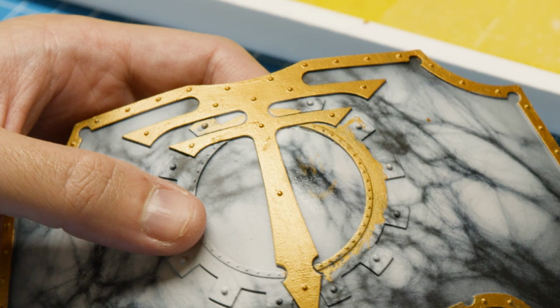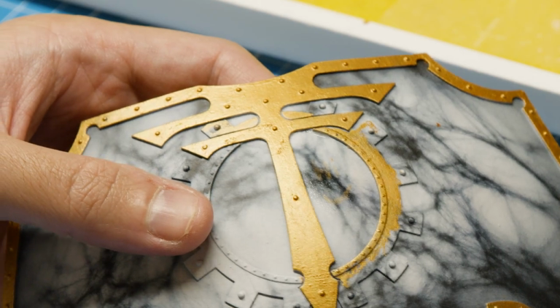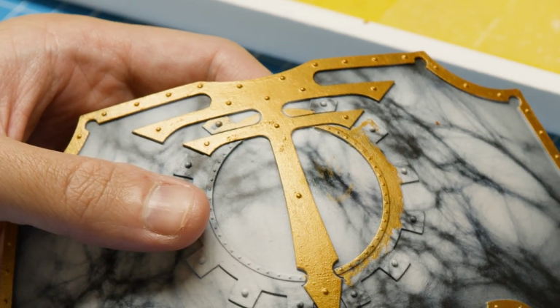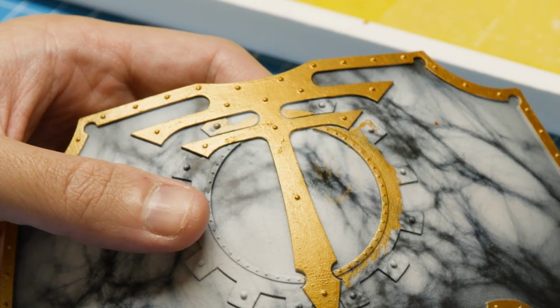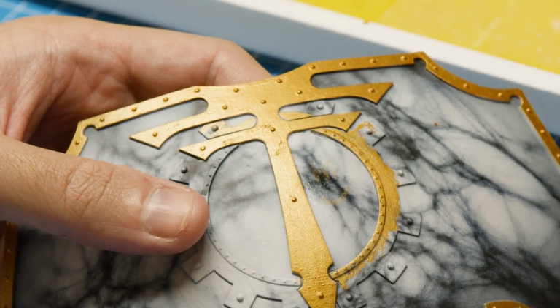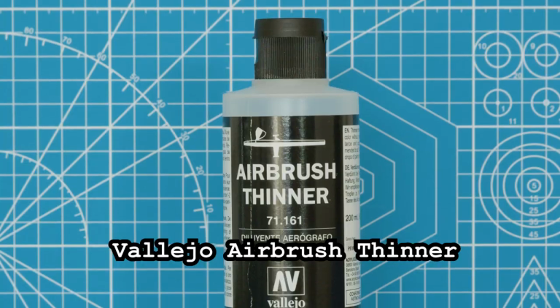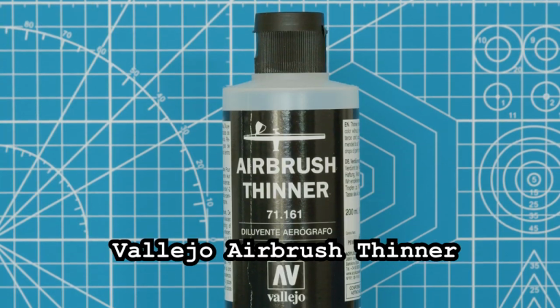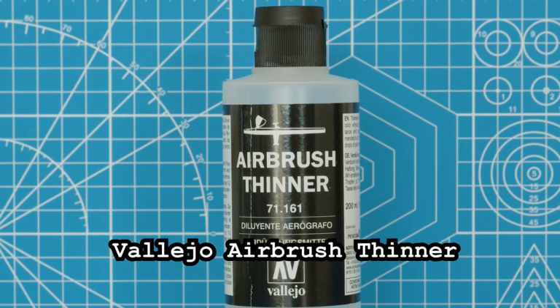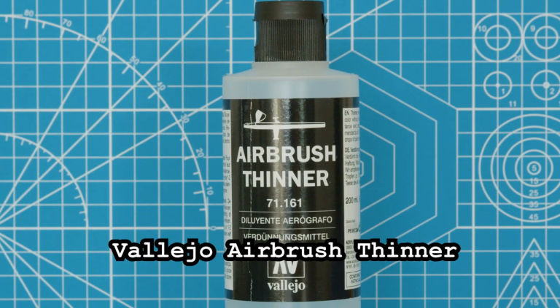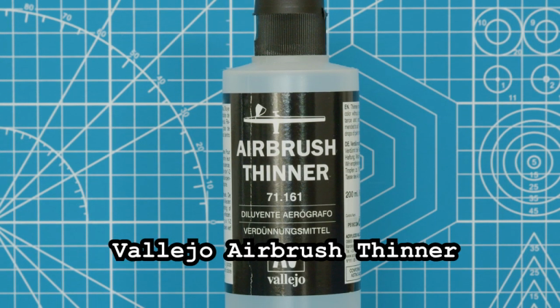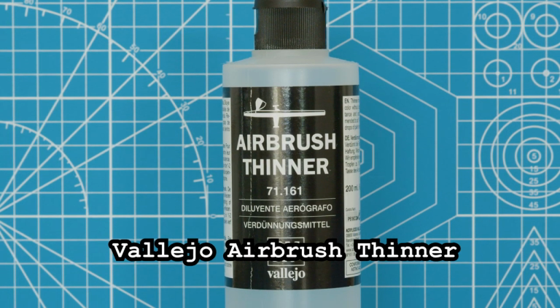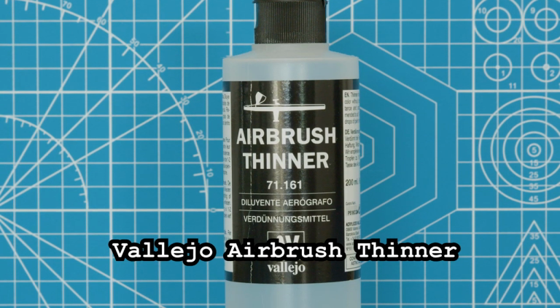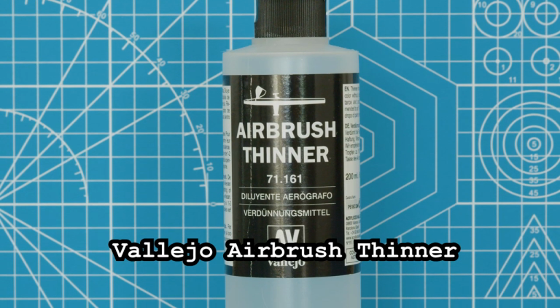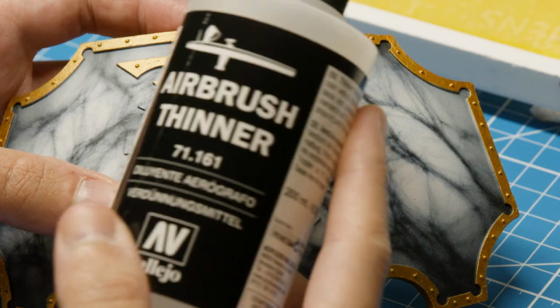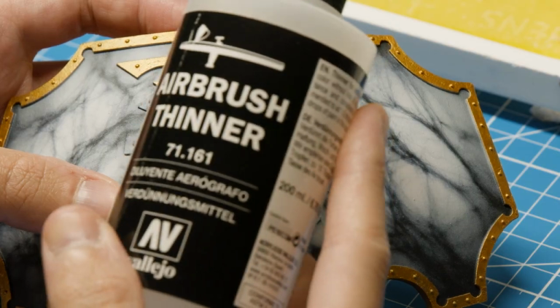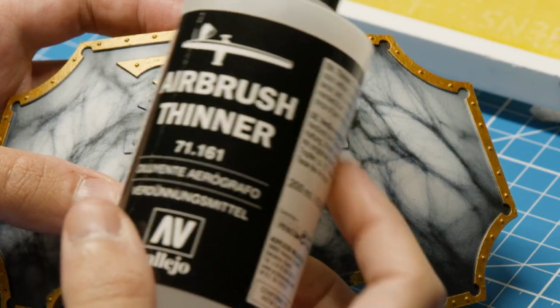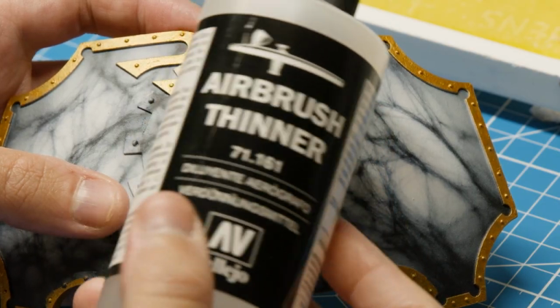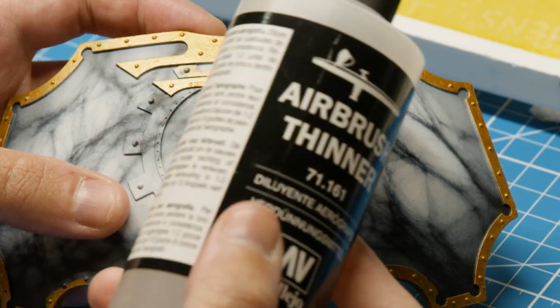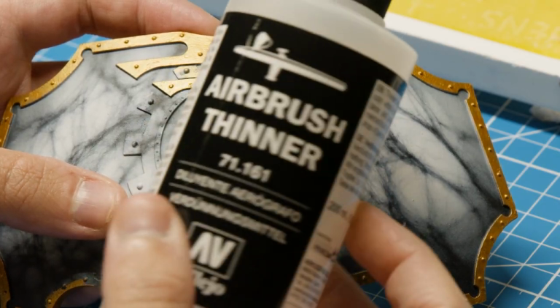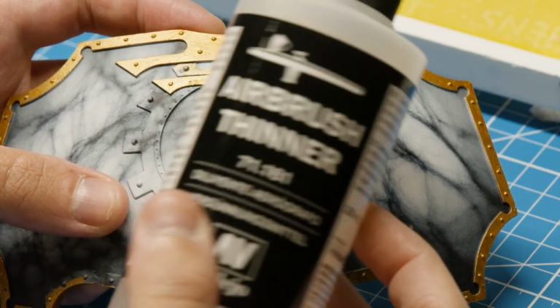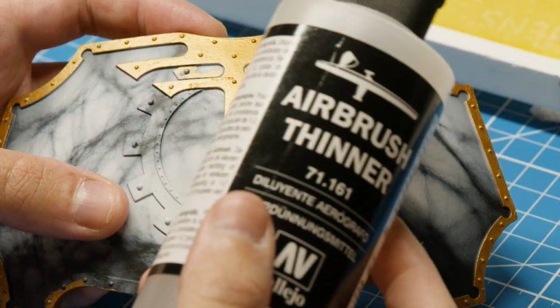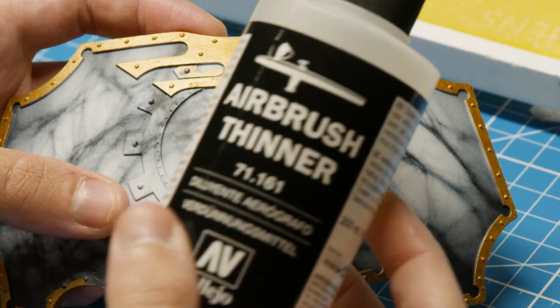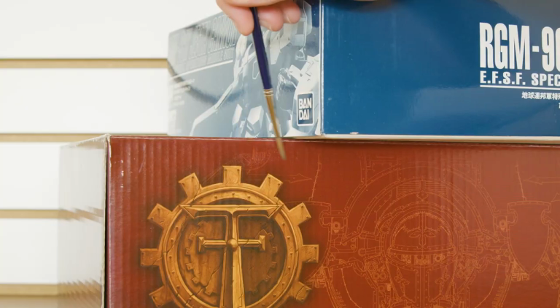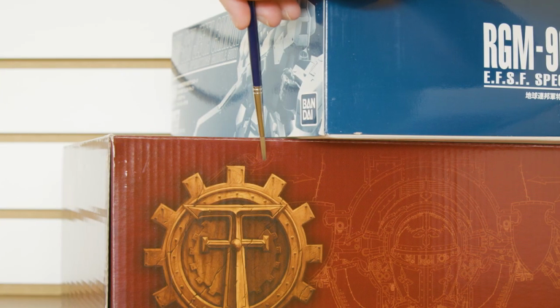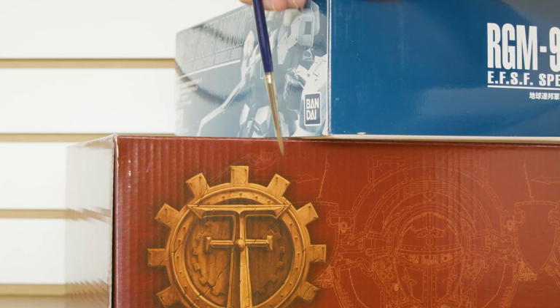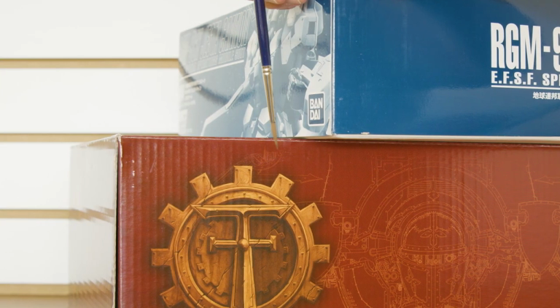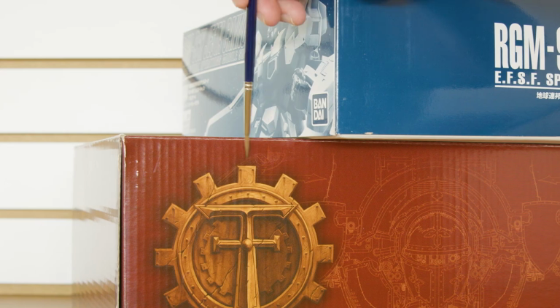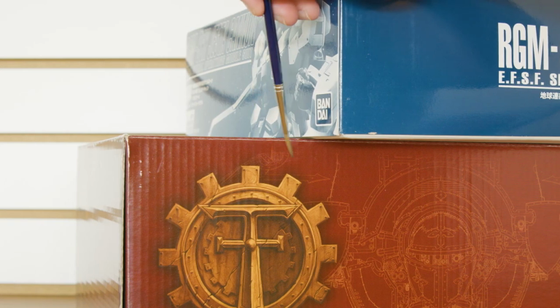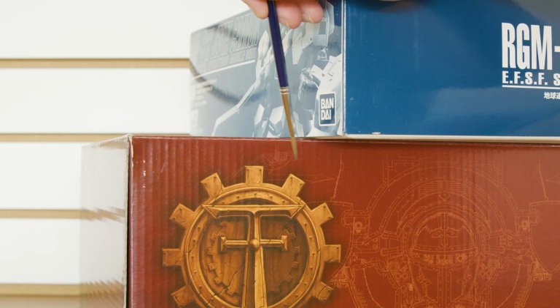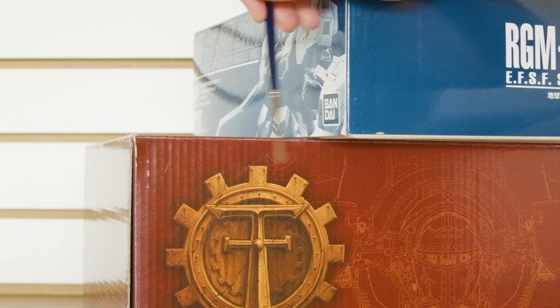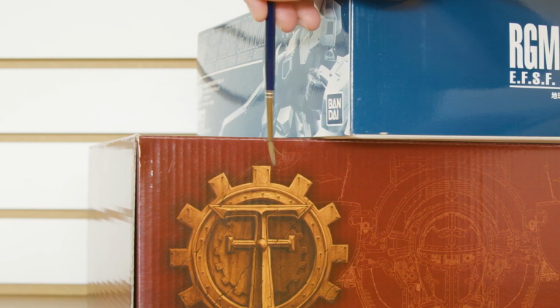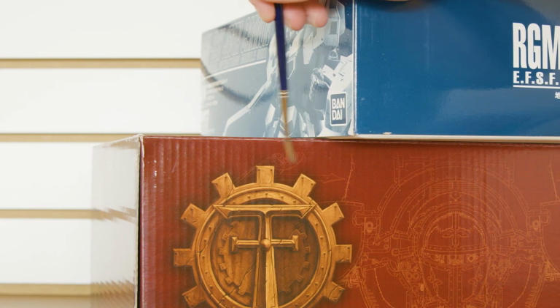In terms of brands, I found Vallejo Airbrush Thinner is a great remover. But sadly, it also doesn't work on that backlog.